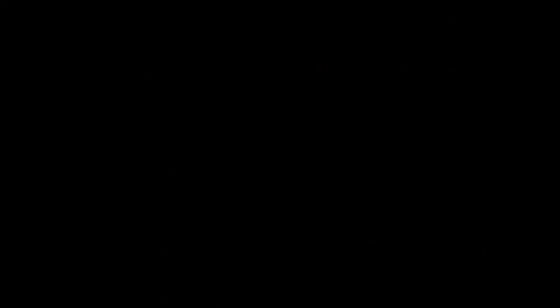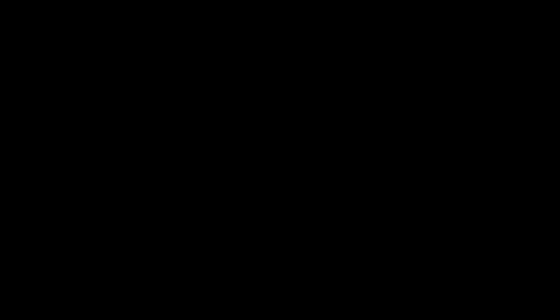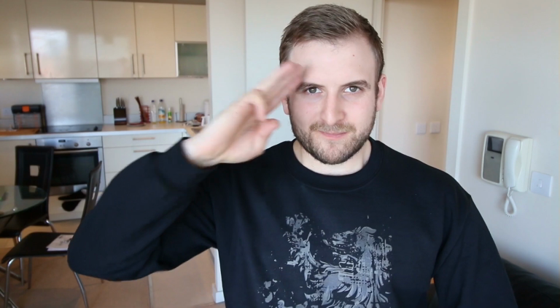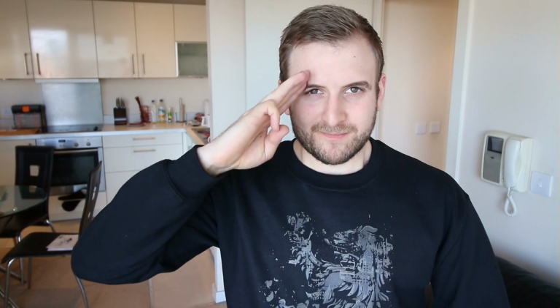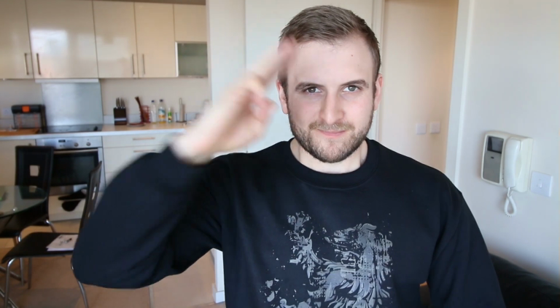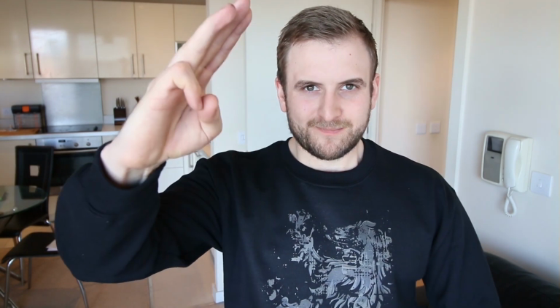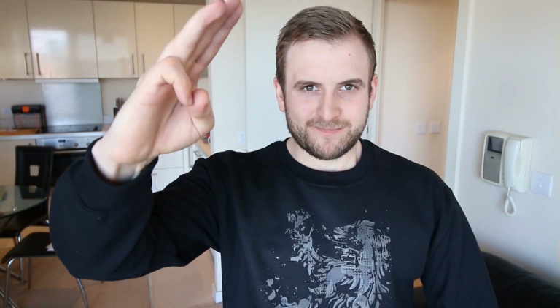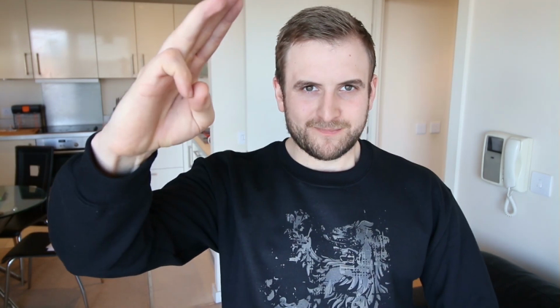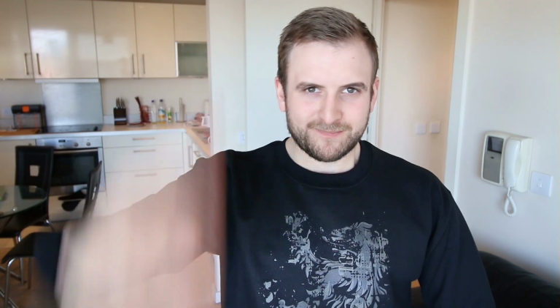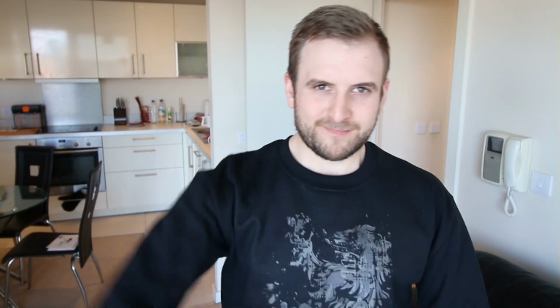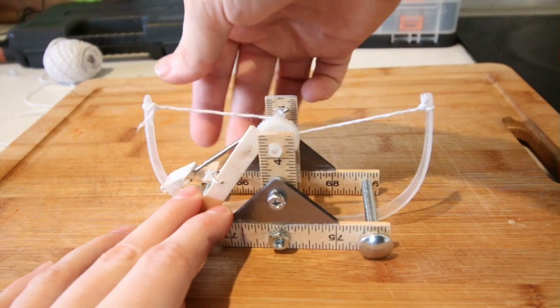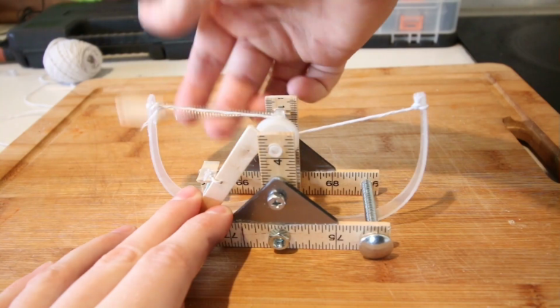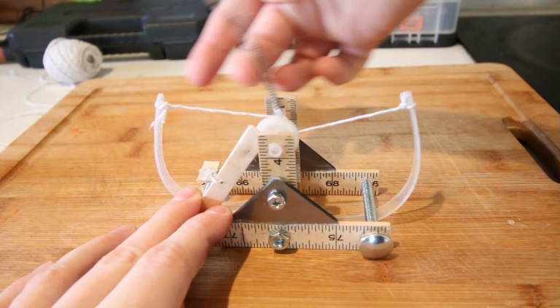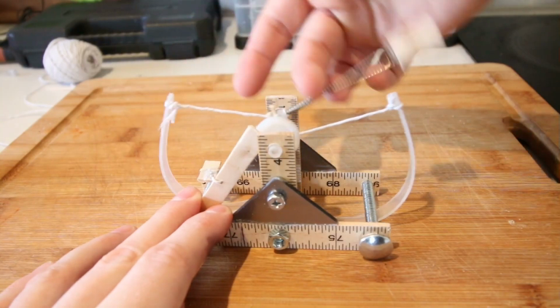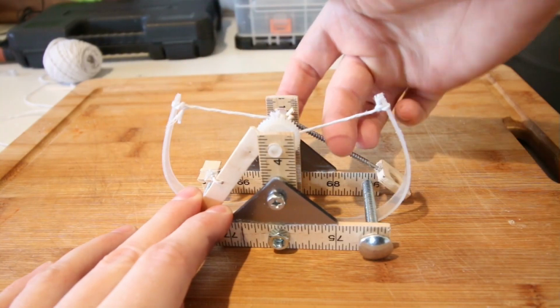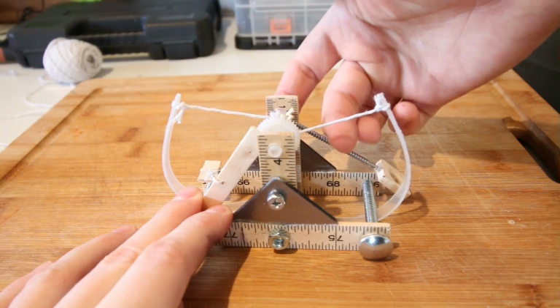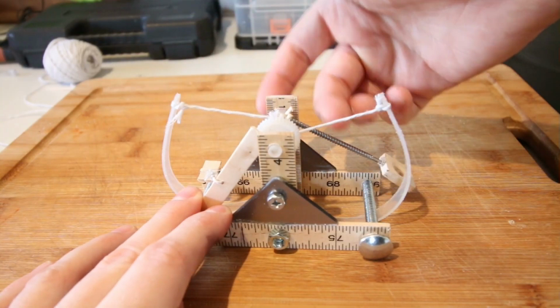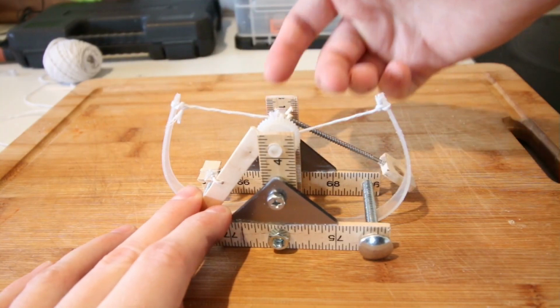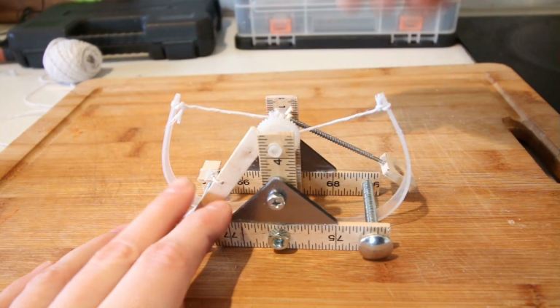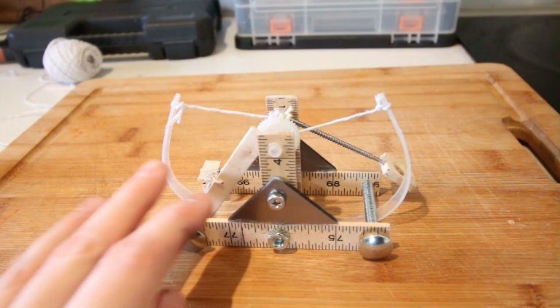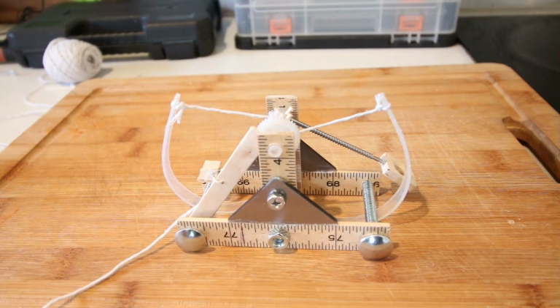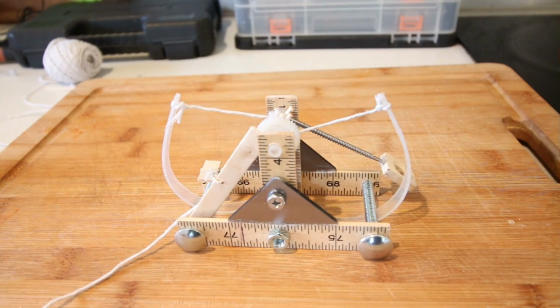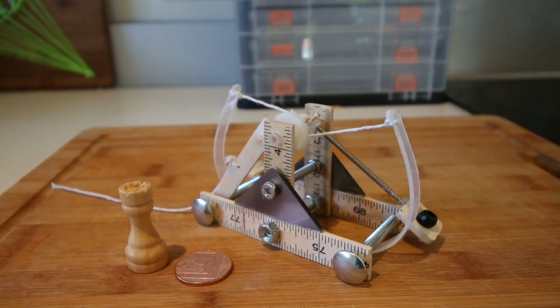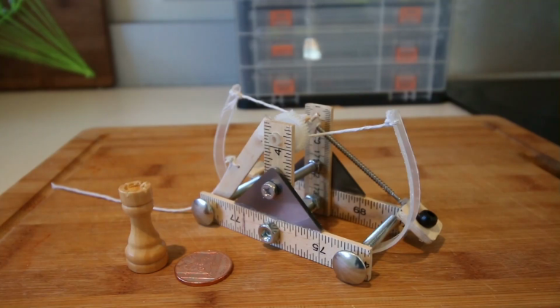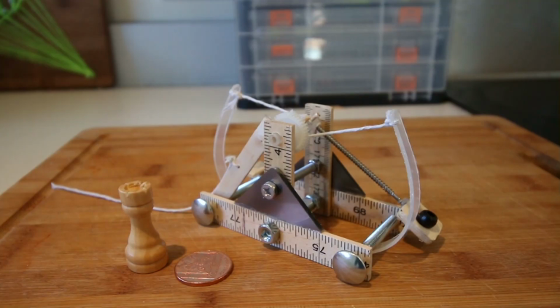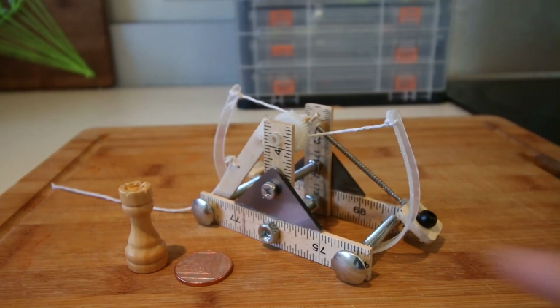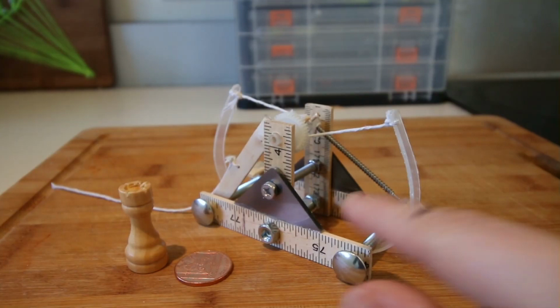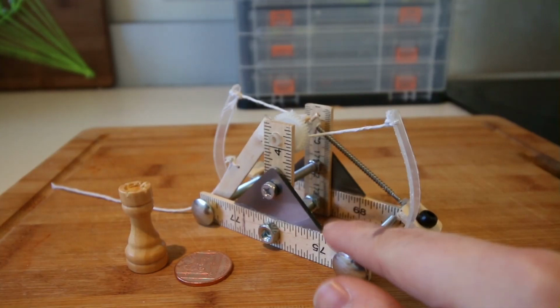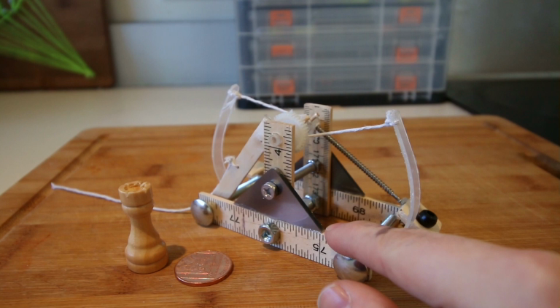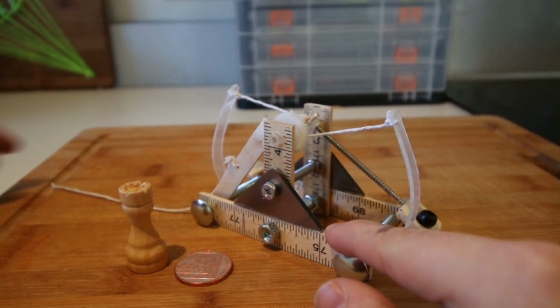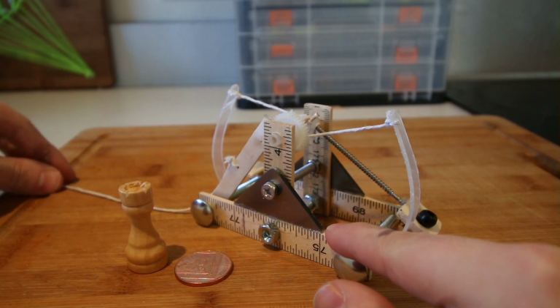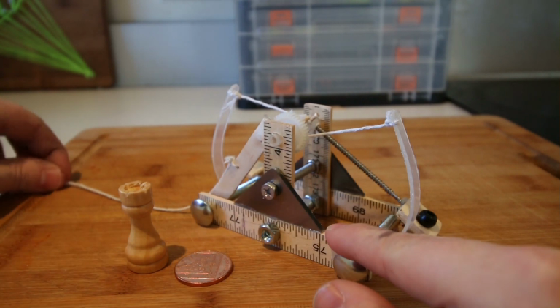Hey guys, it's Andy here. In this video I'm going to show you how to make this miniature da Vinci catapult.